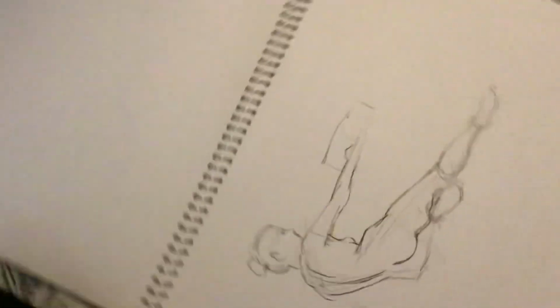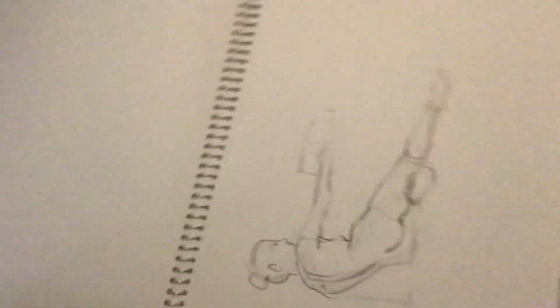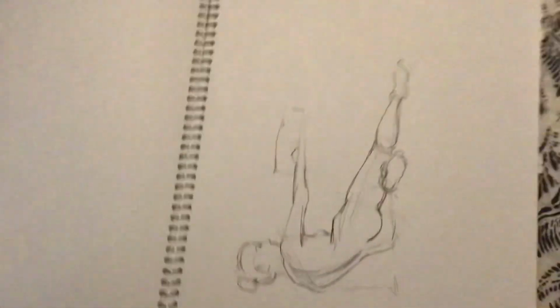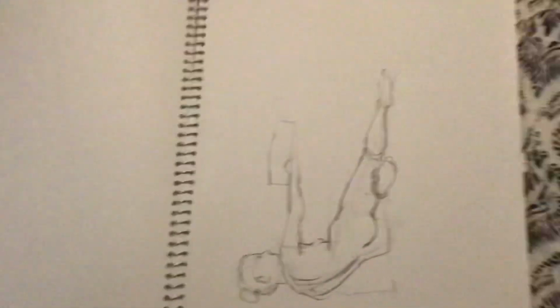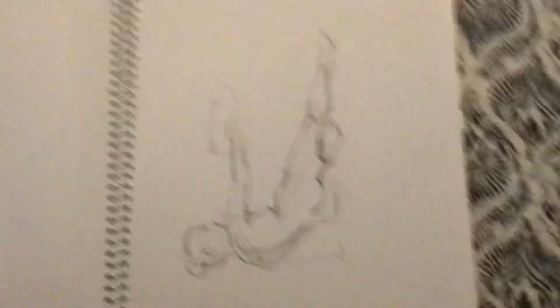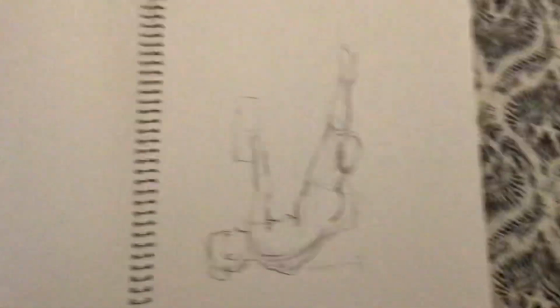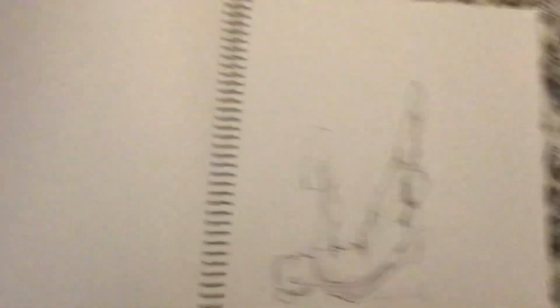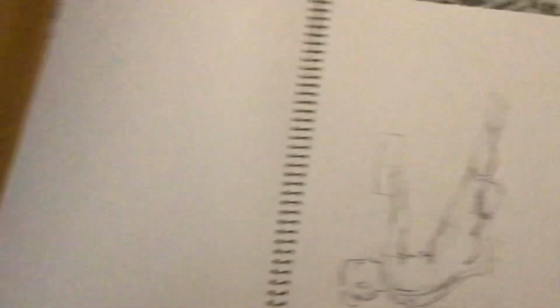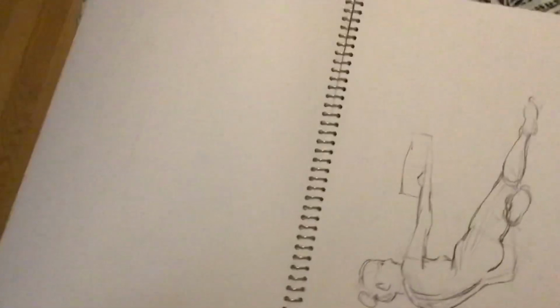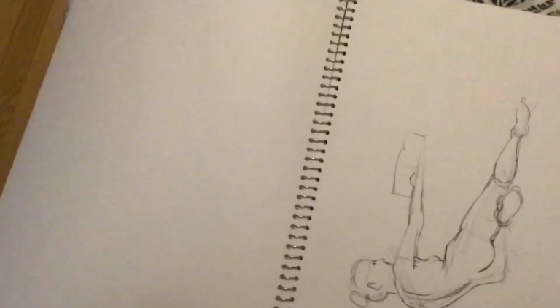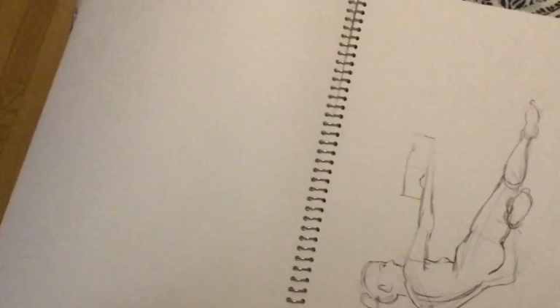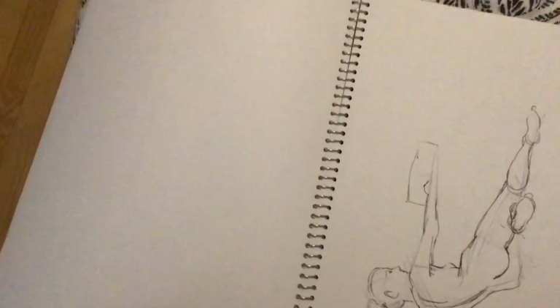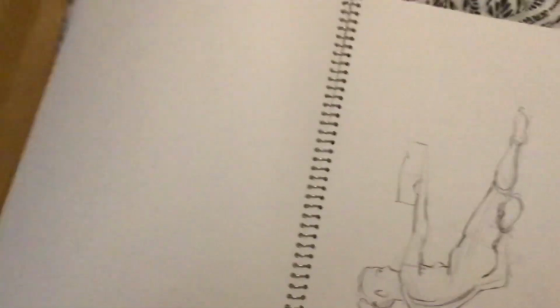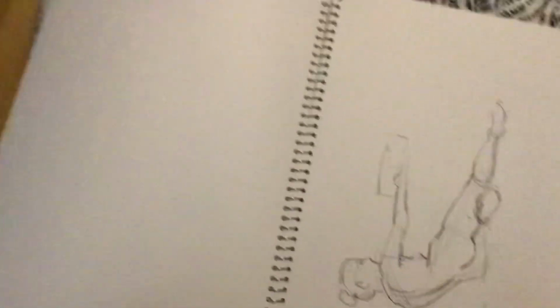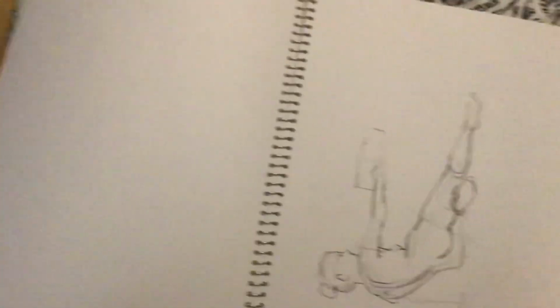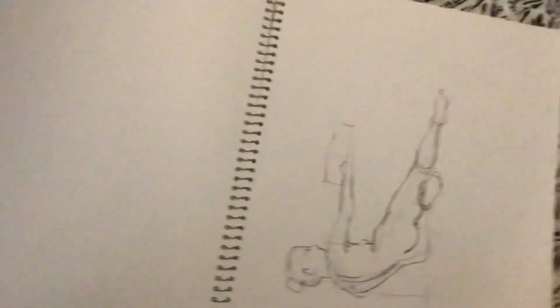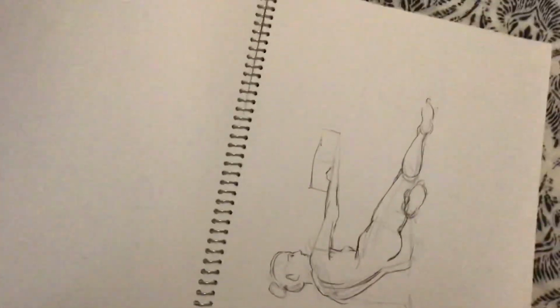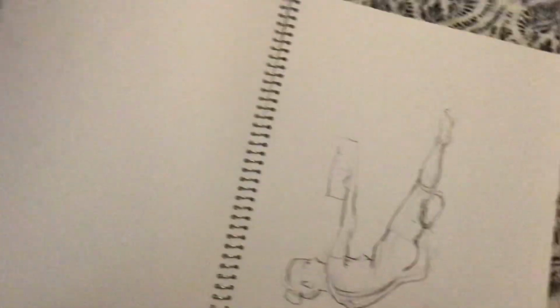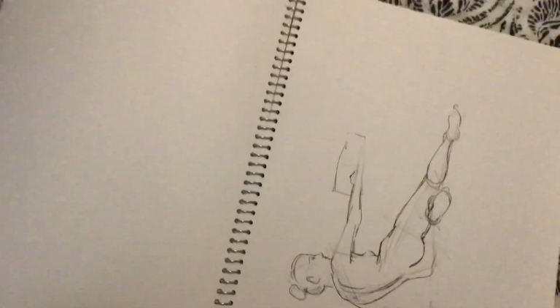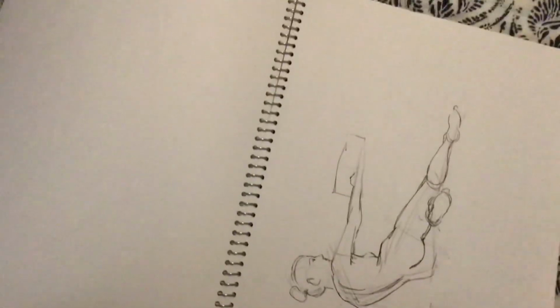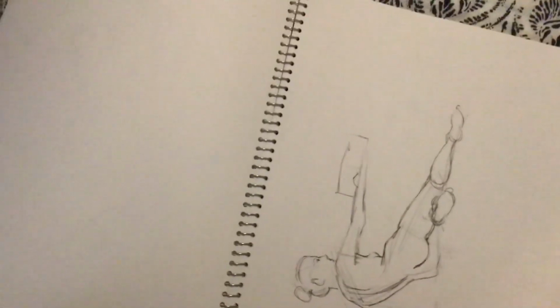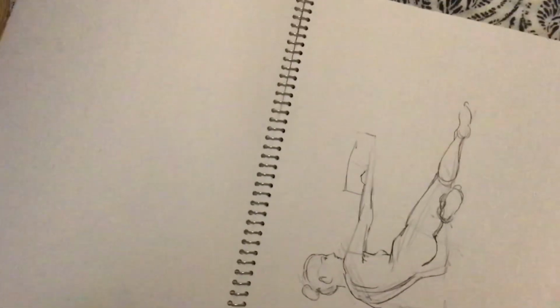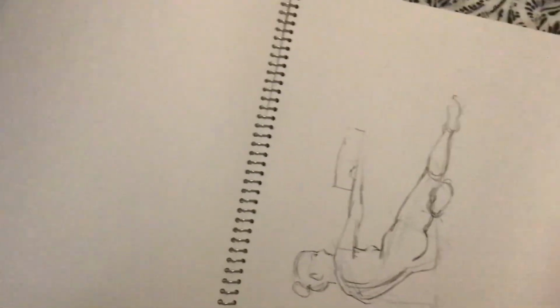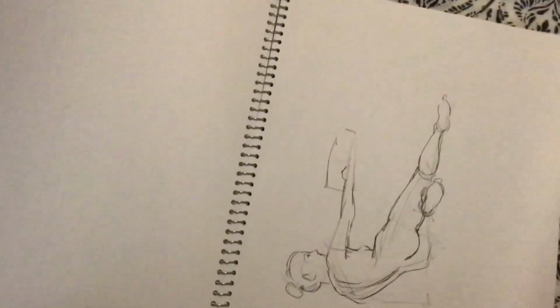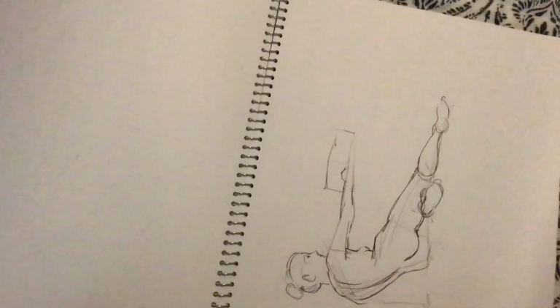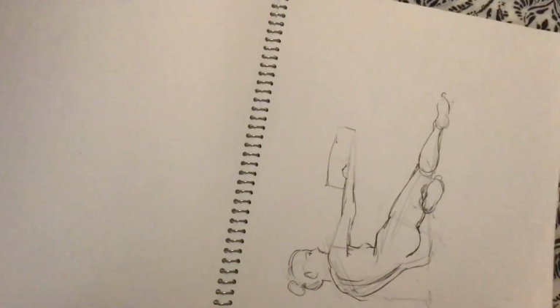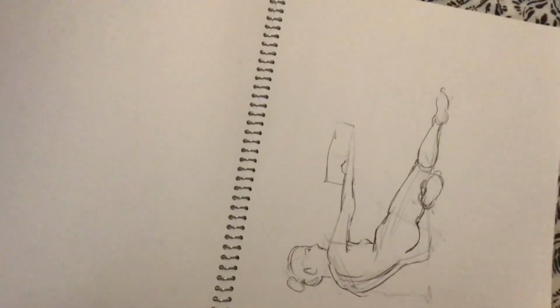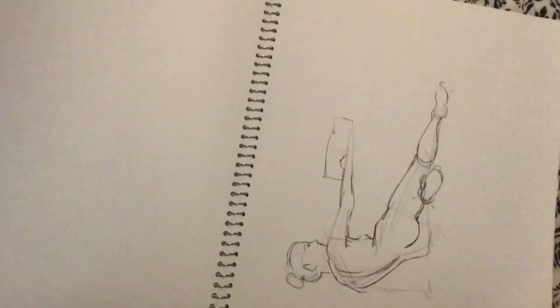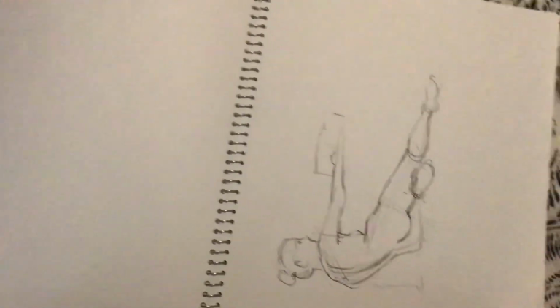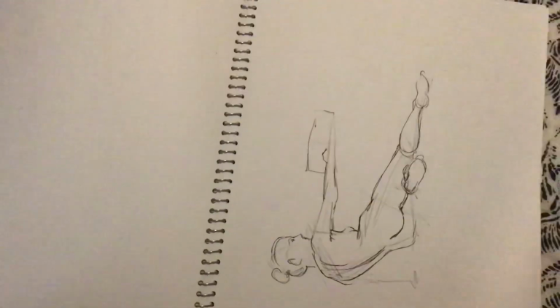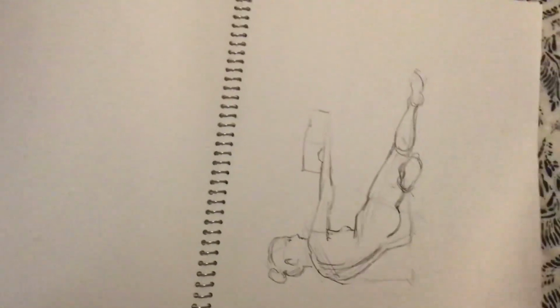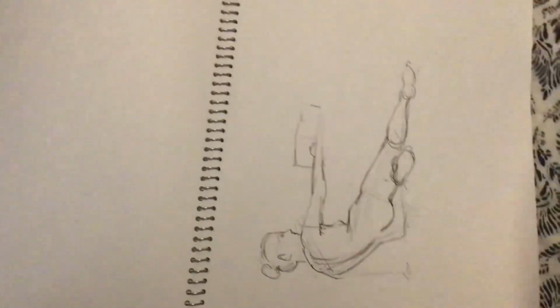Back to life drawing again. Sometimes it takes you a bit to get into the groove. This was one of those days, probably.